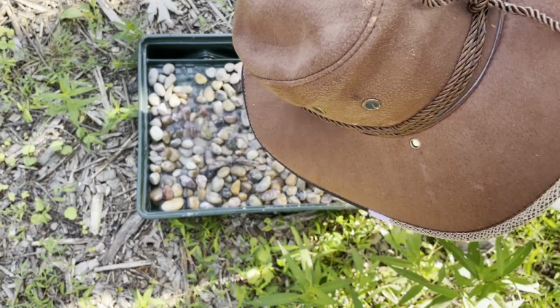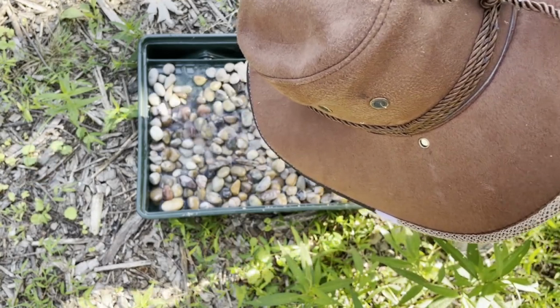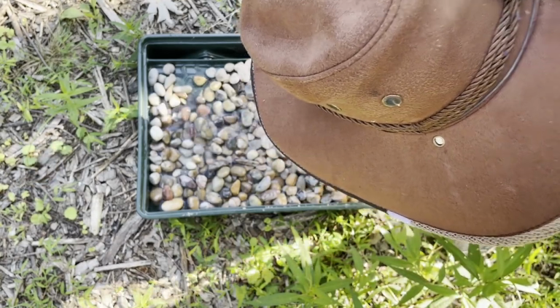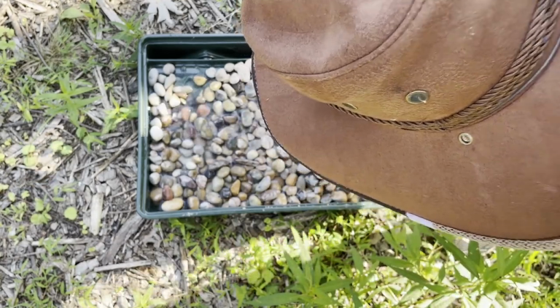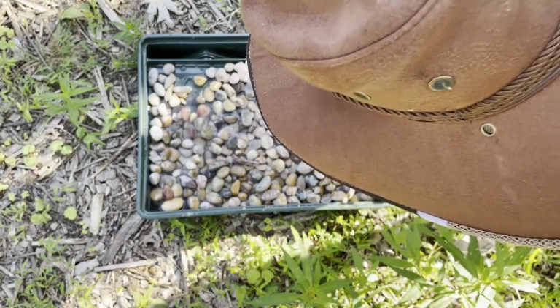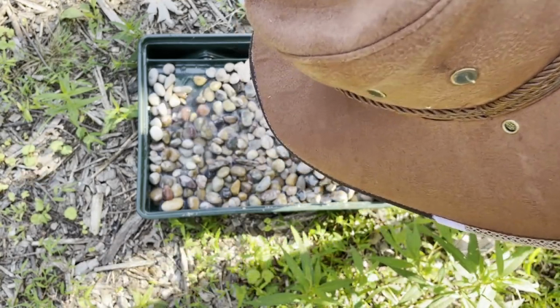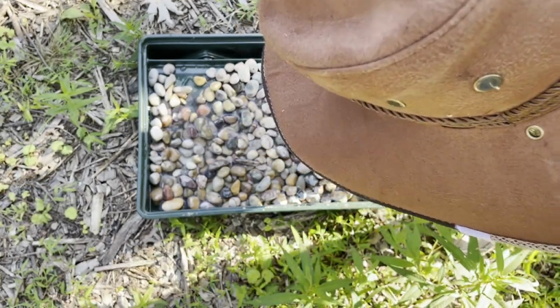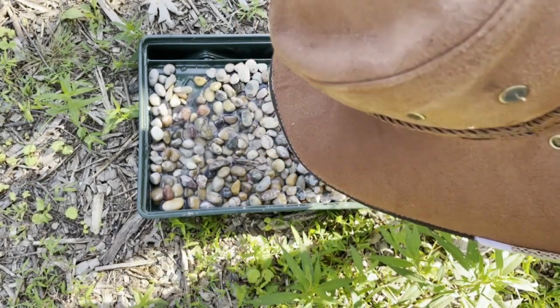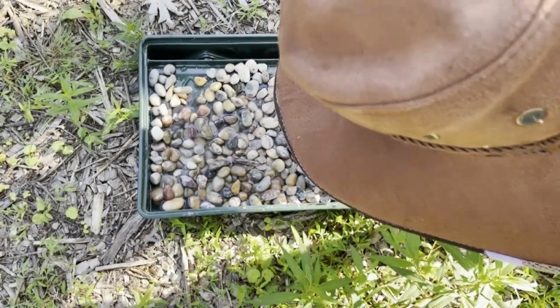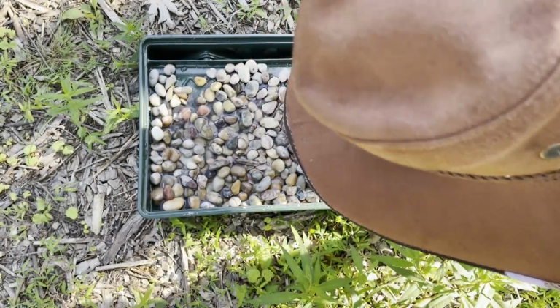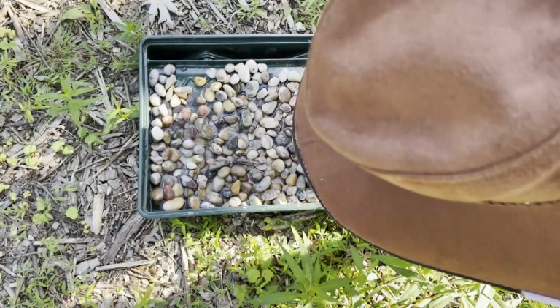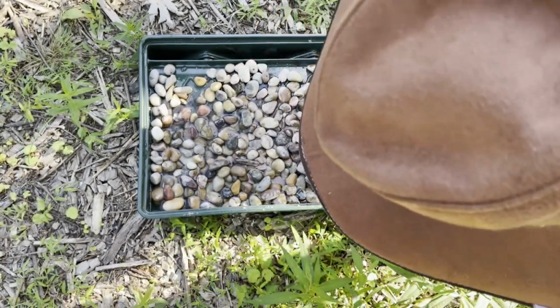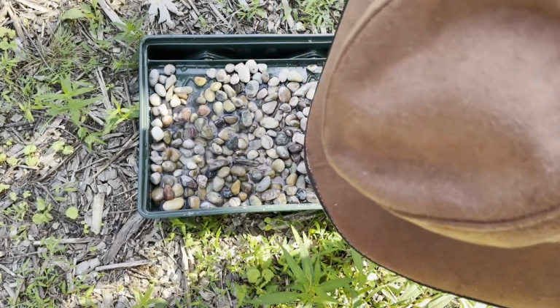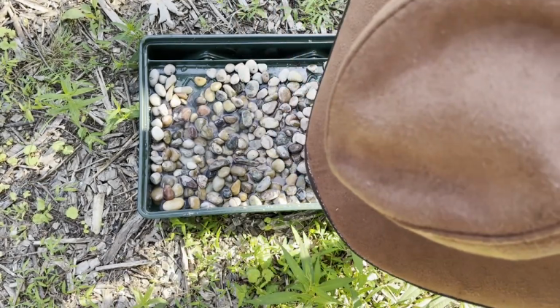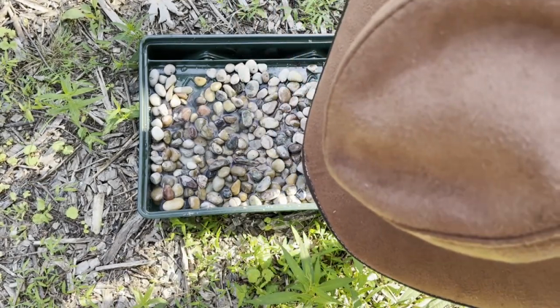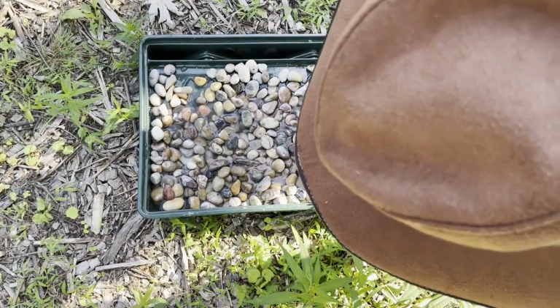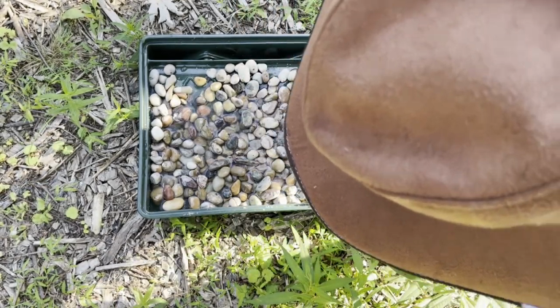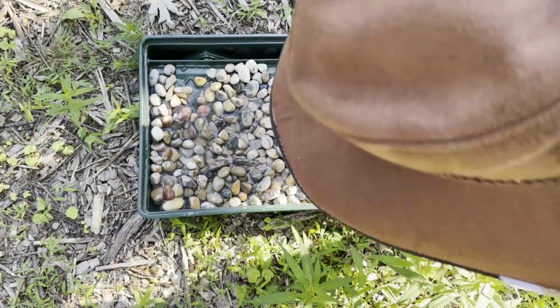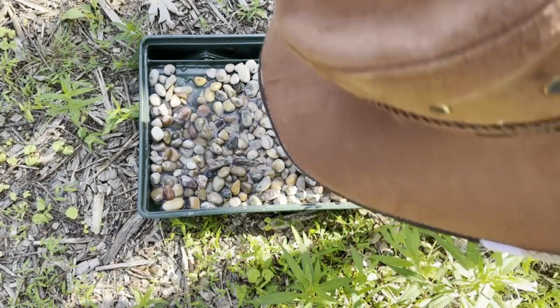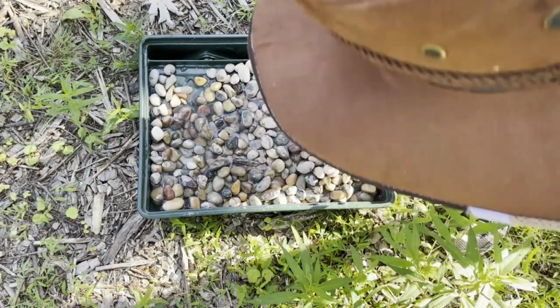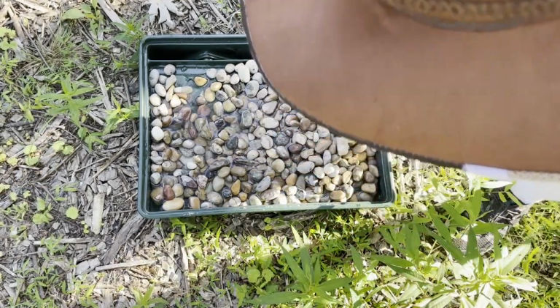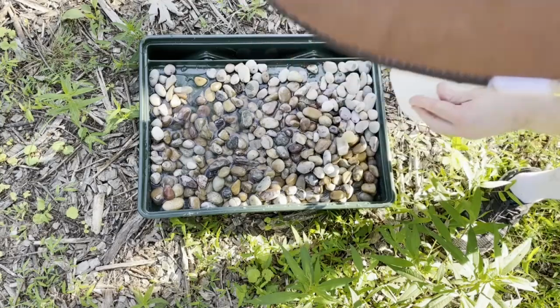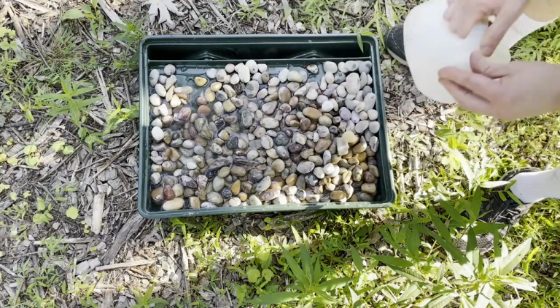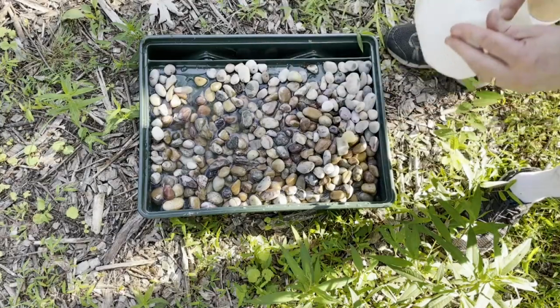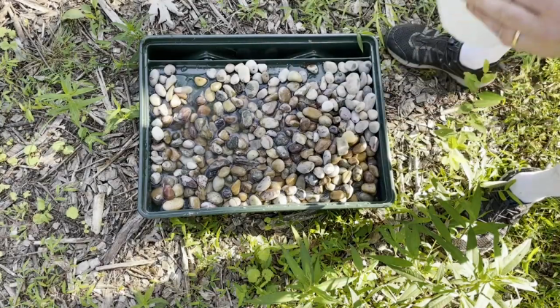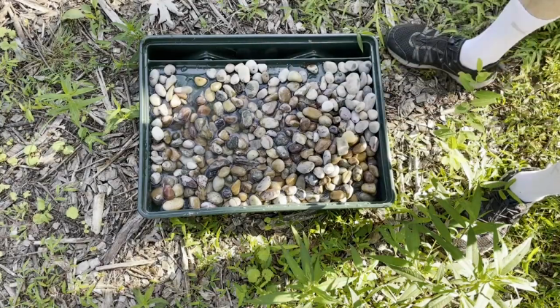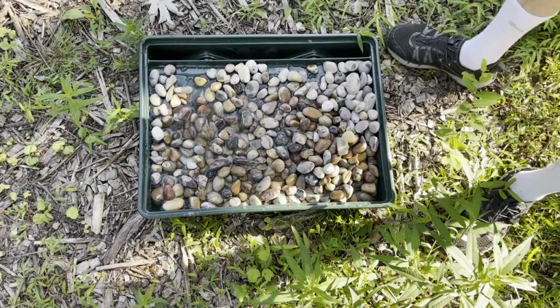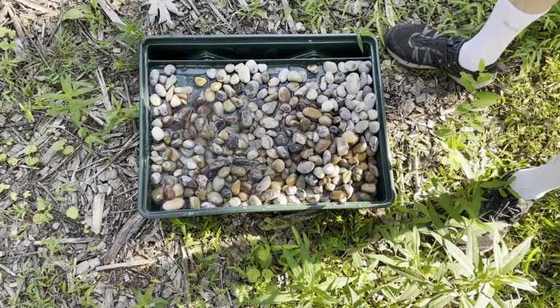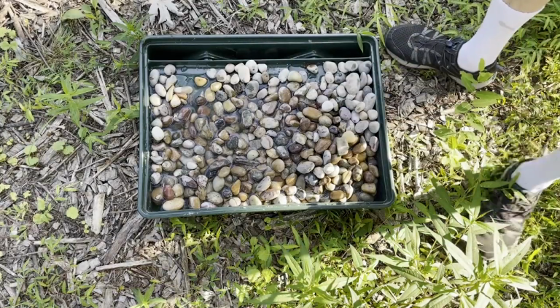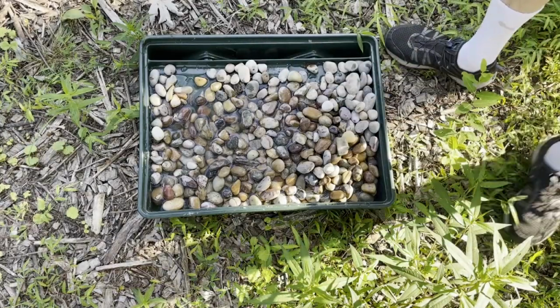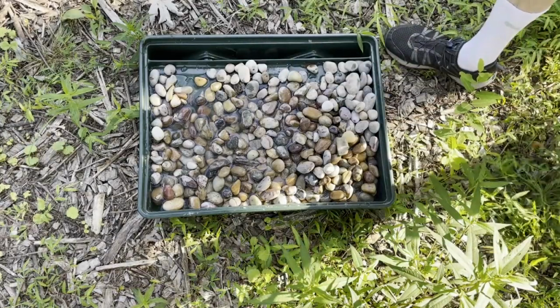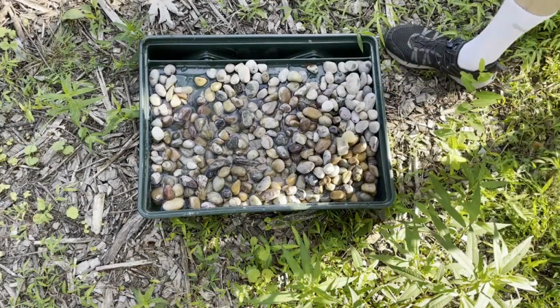It's also important to freshen it up every few days so it doesn't end up being a big mosquito bed.